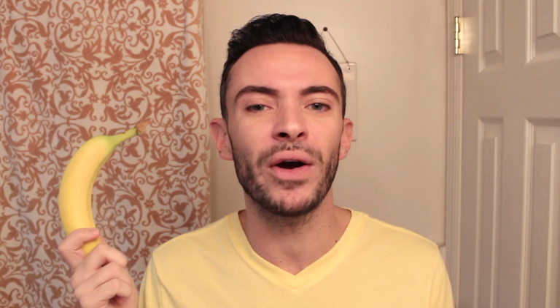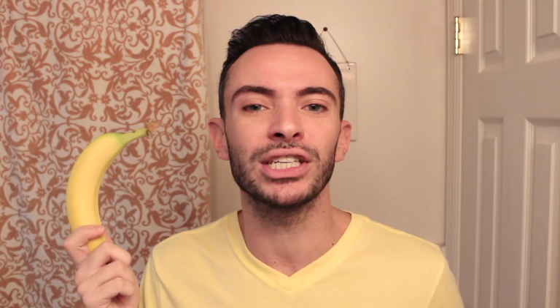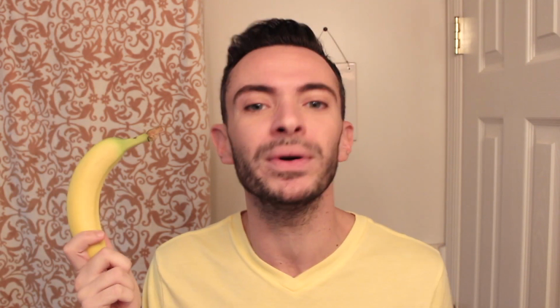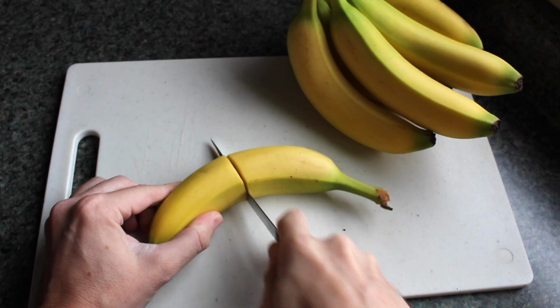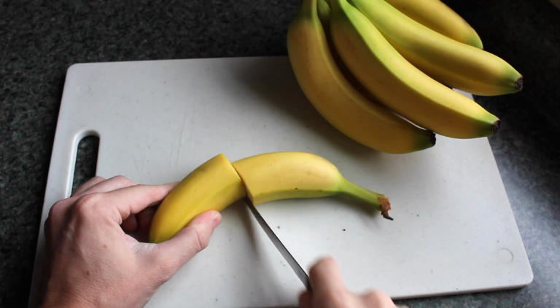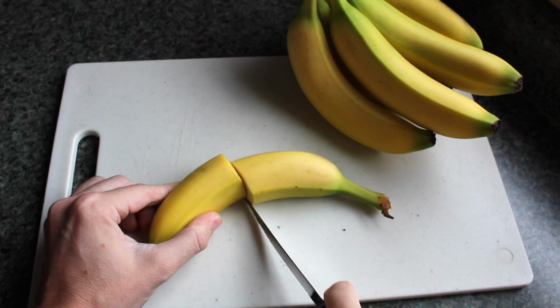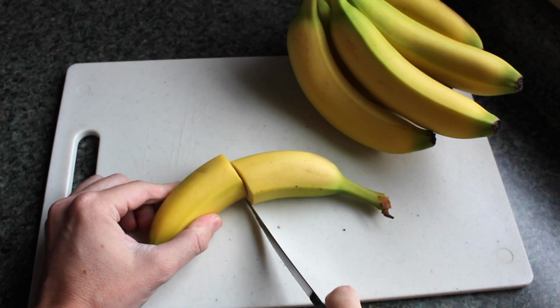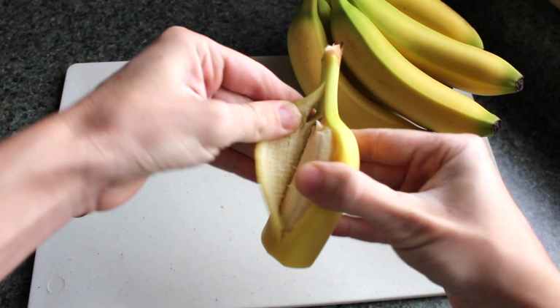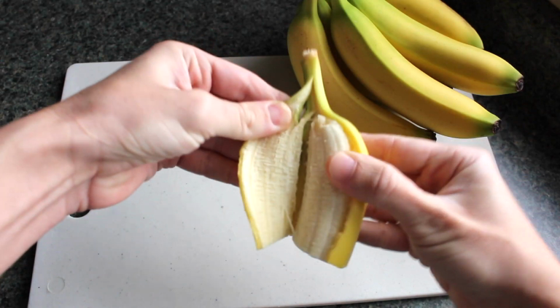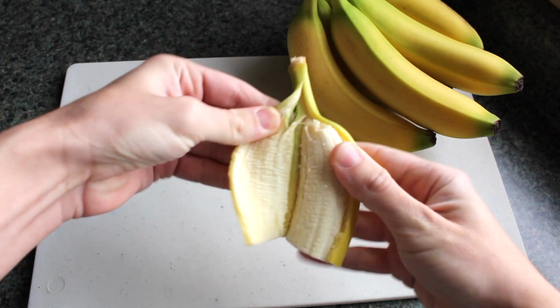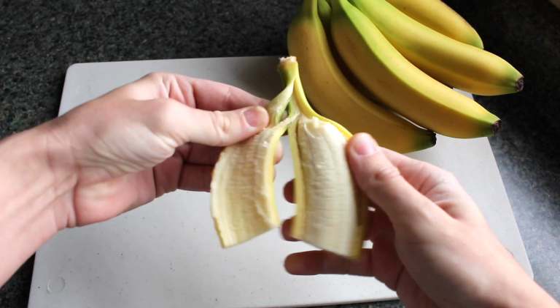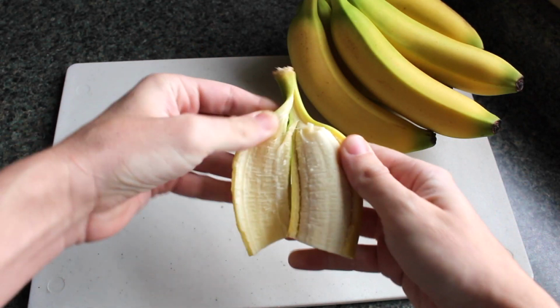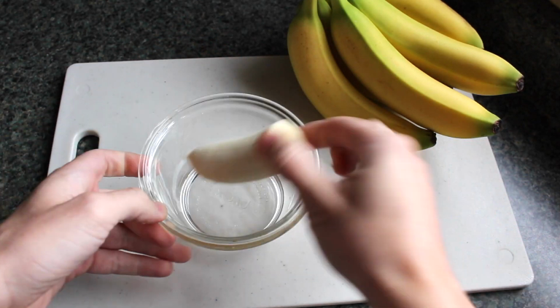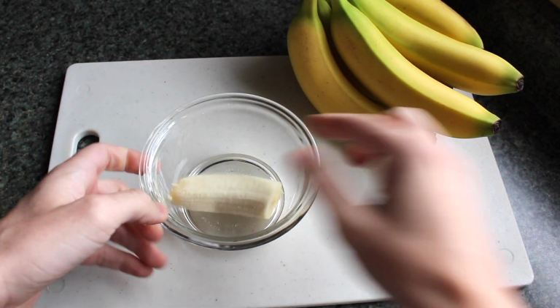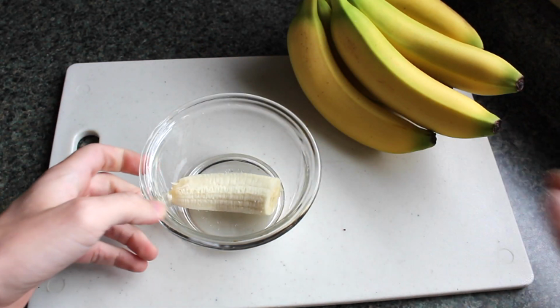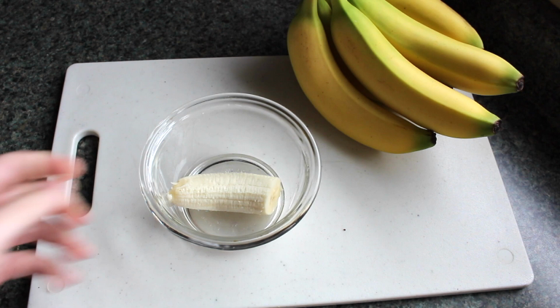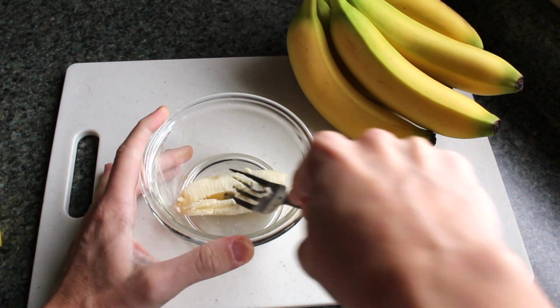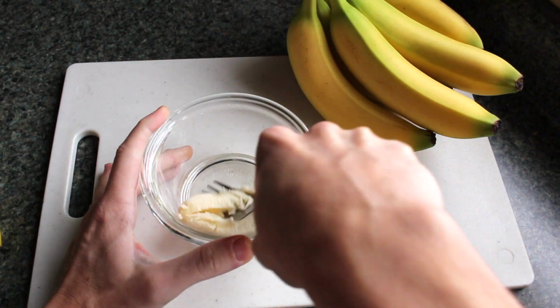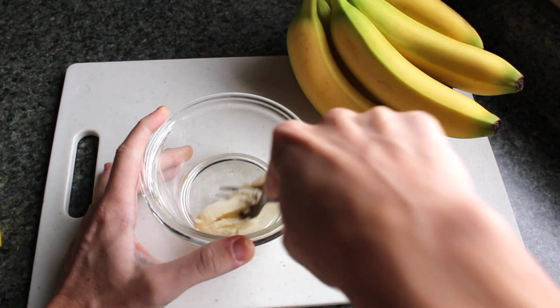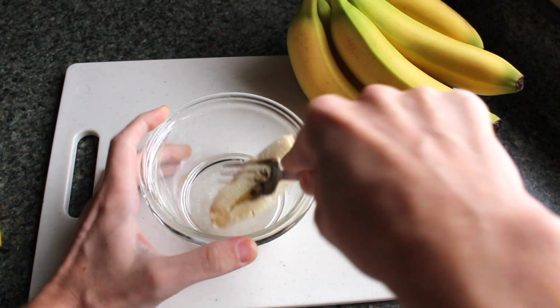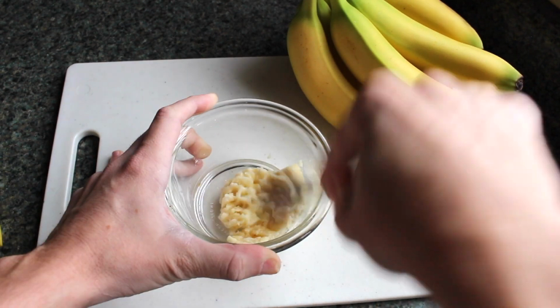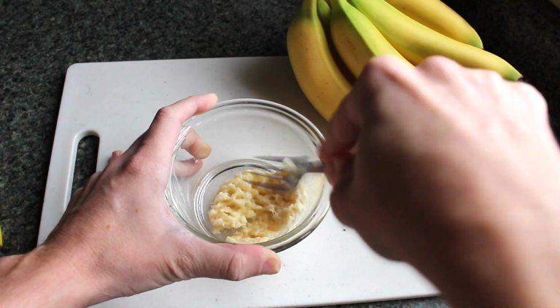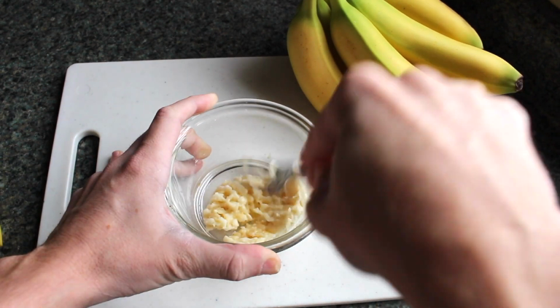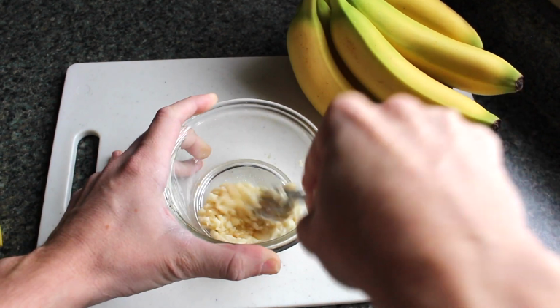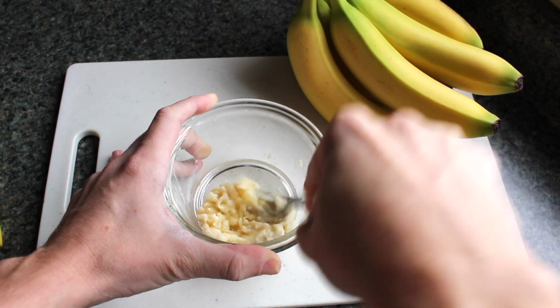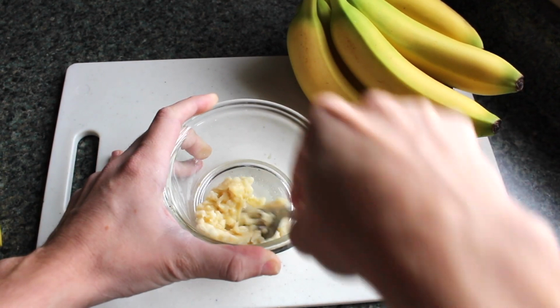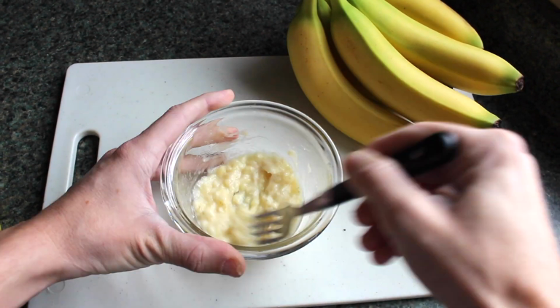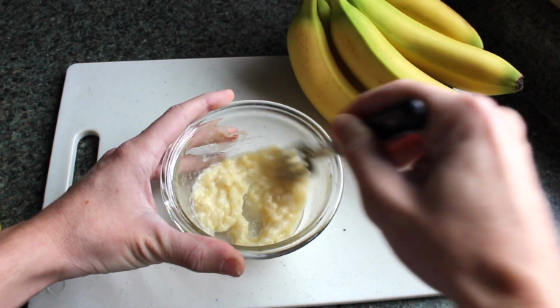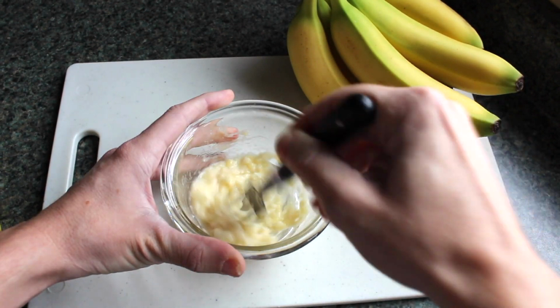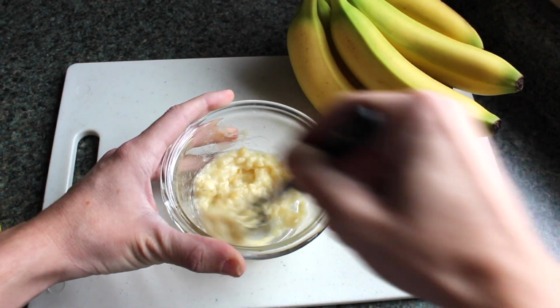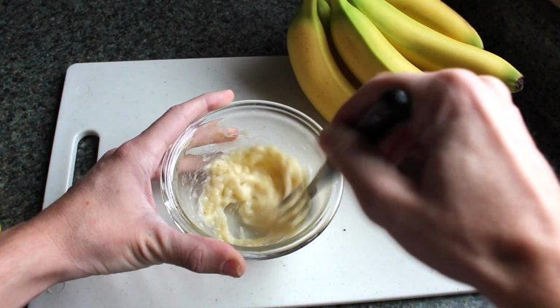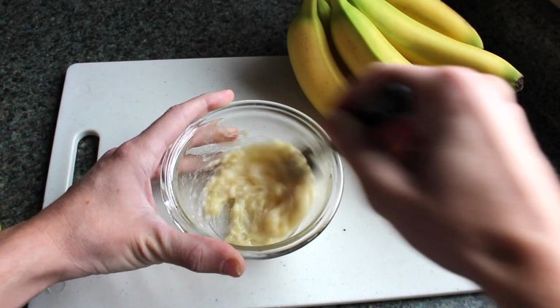What you're going to do is cut a banana in half, put it into a bowl, and mash it up into a nice smooth paste.